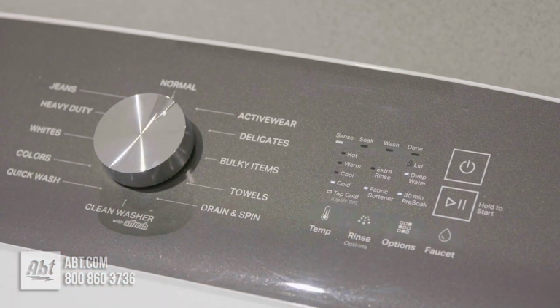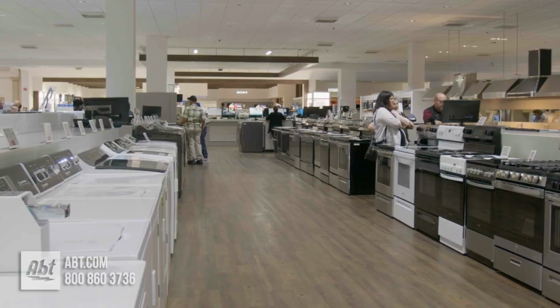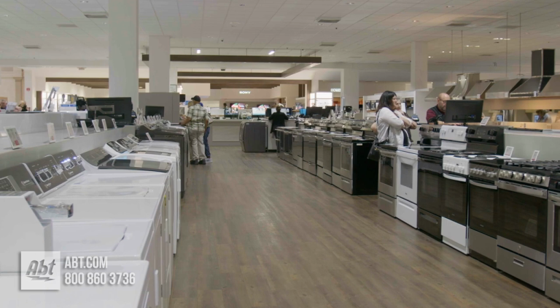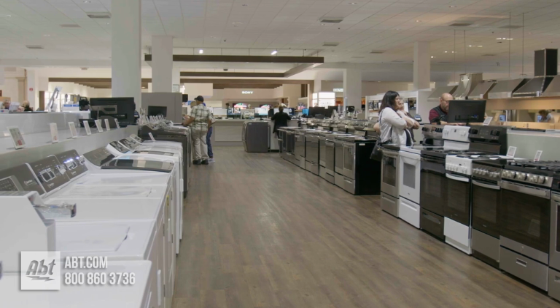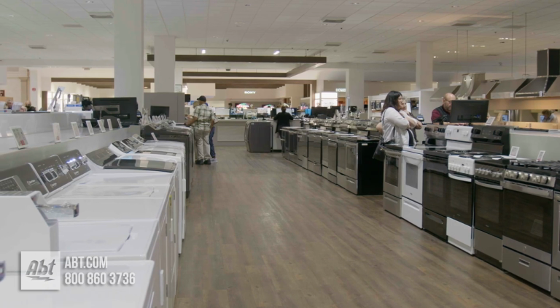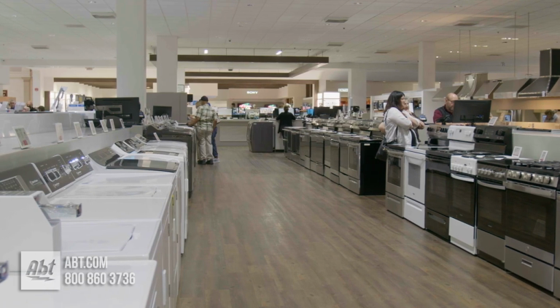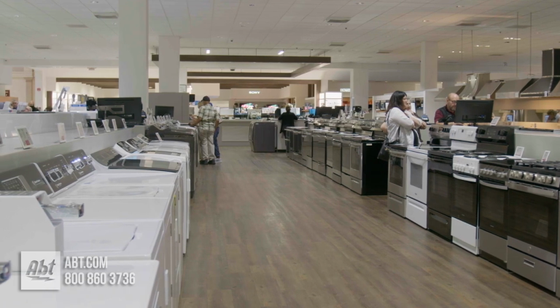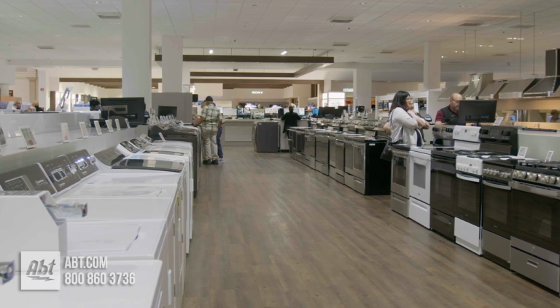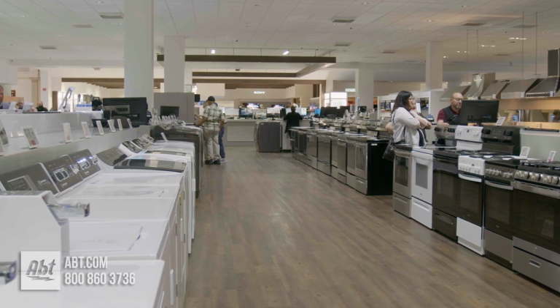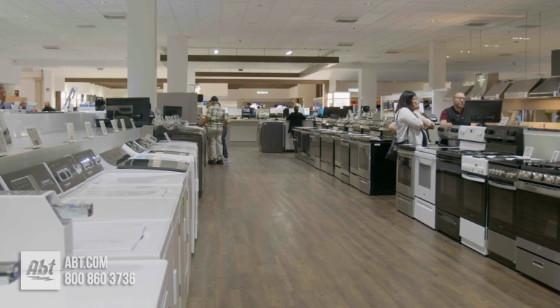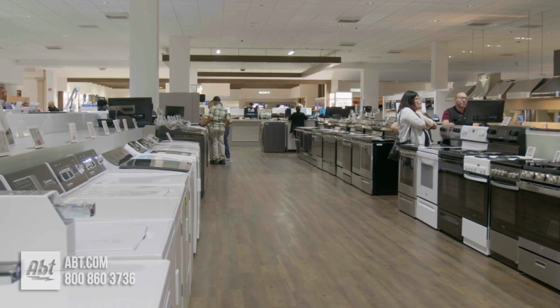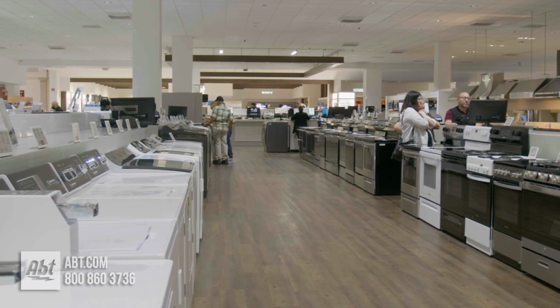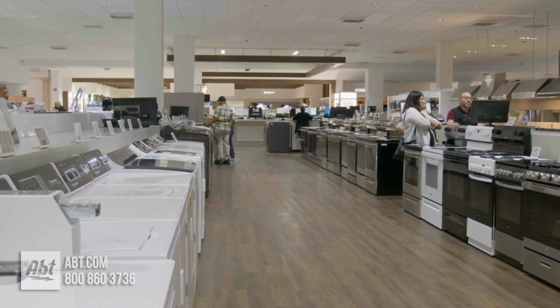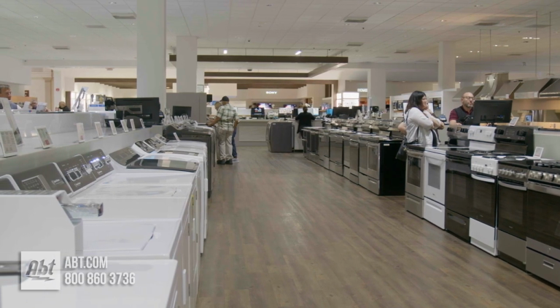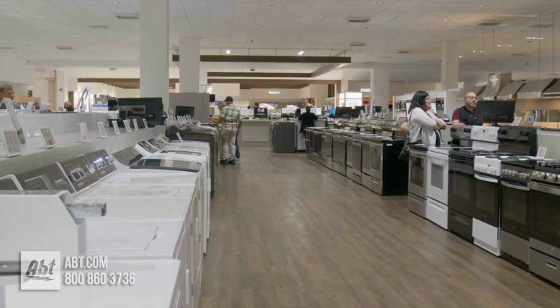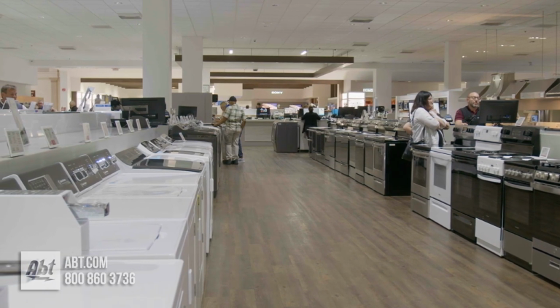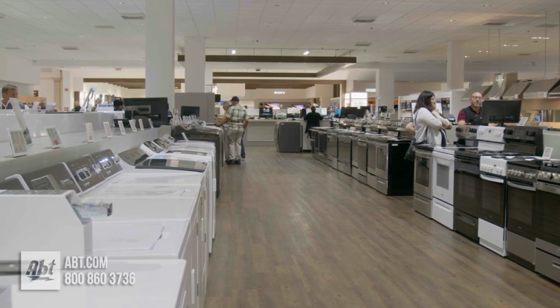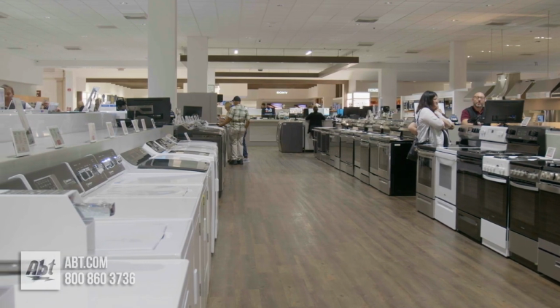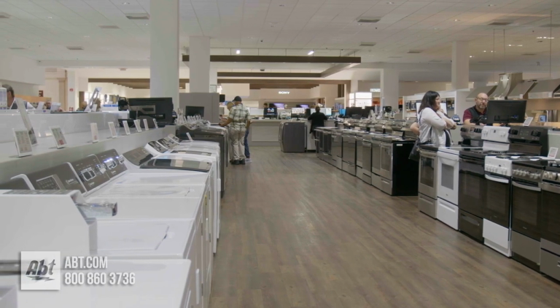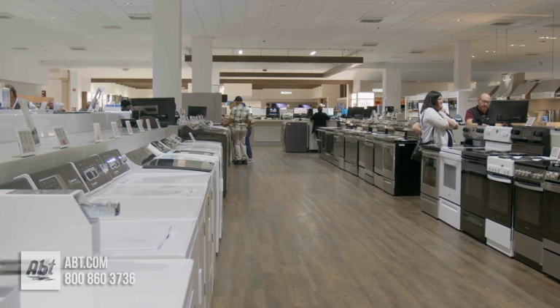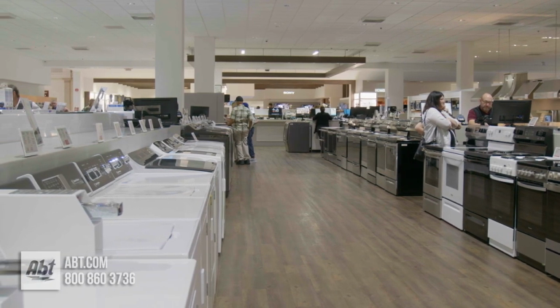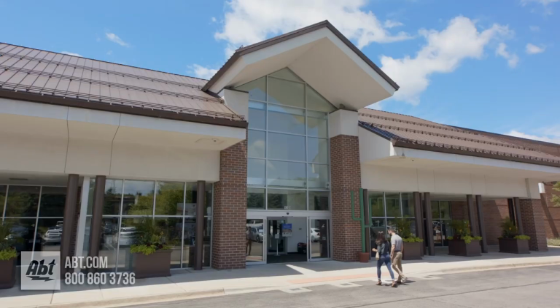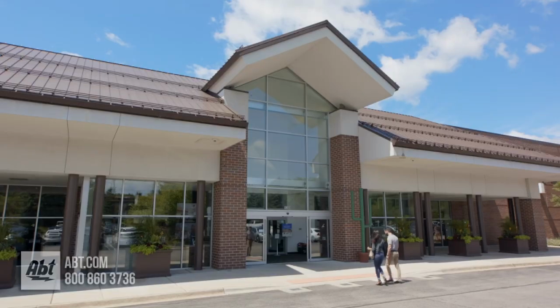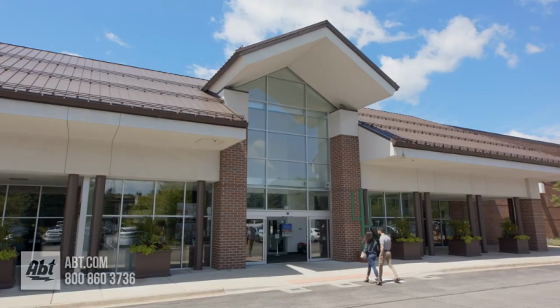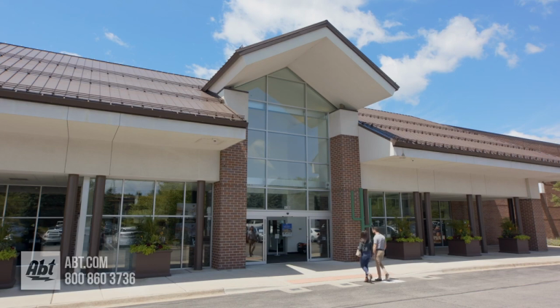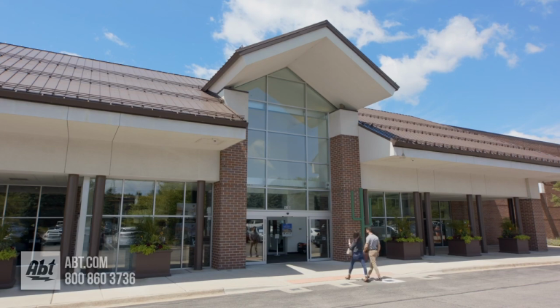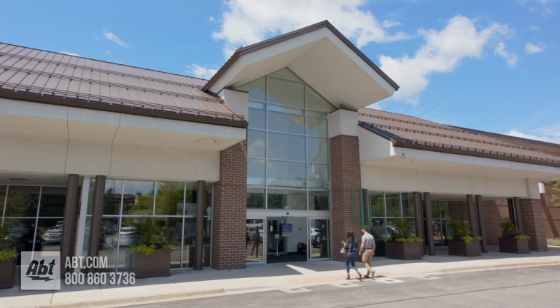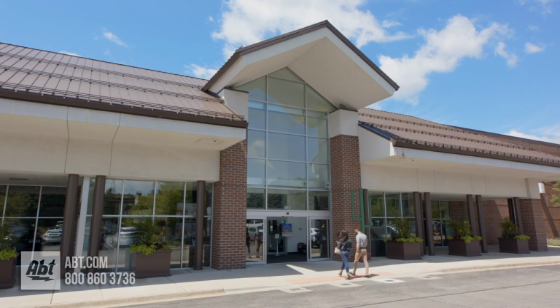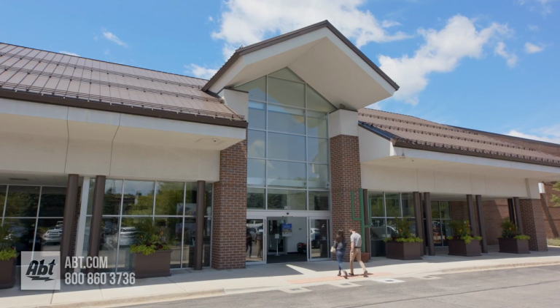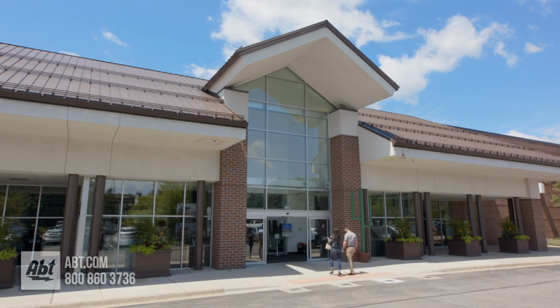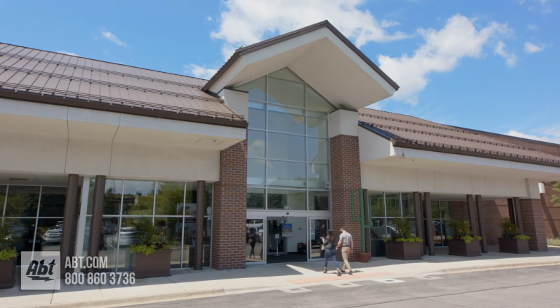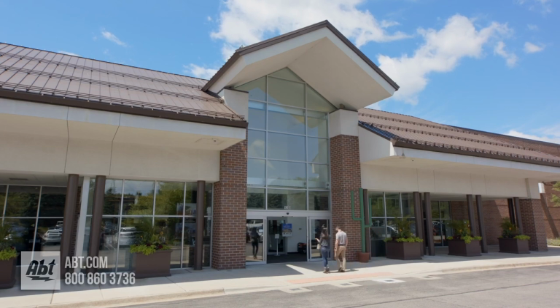To learn more about washers, check us out at app.com or visit our showroom located at 1200 North Milwaukee Avenue in Glenview, Illinois.